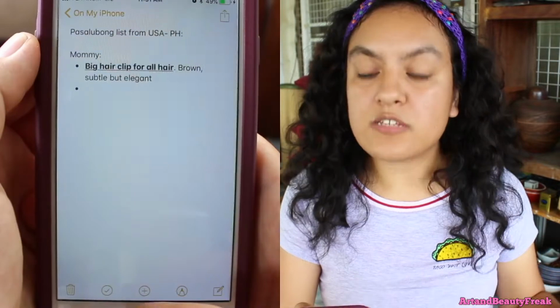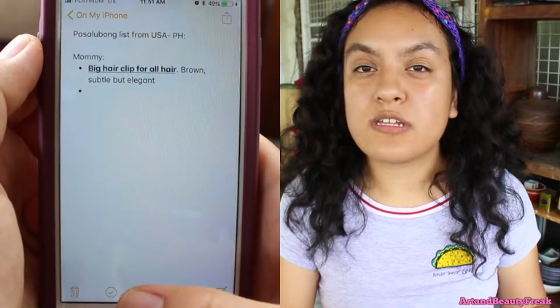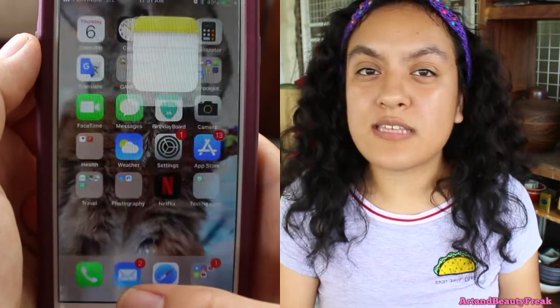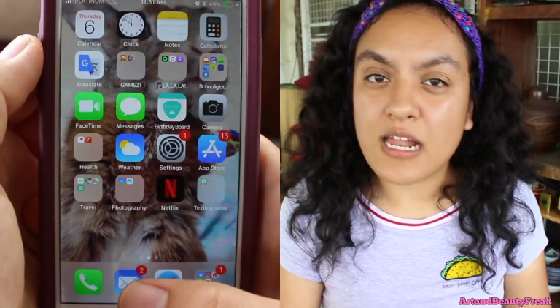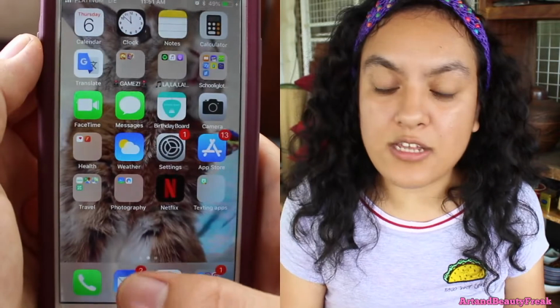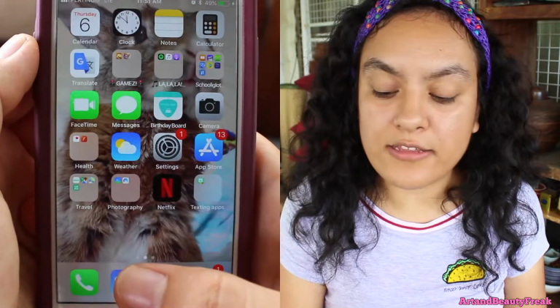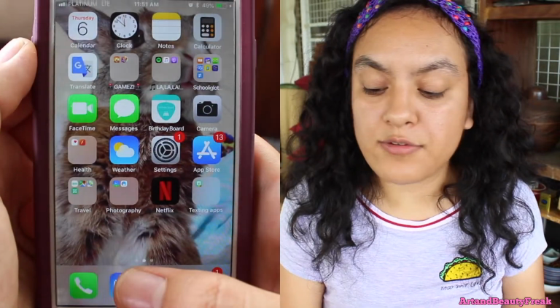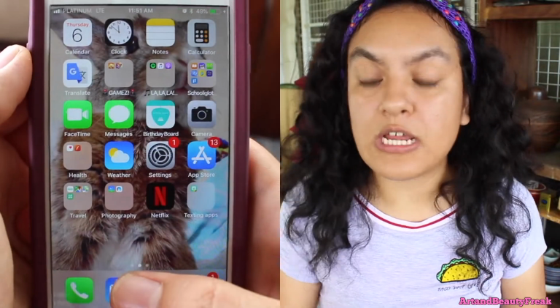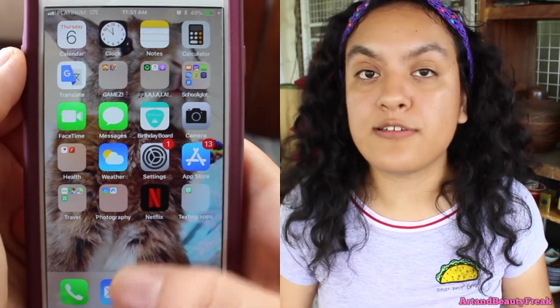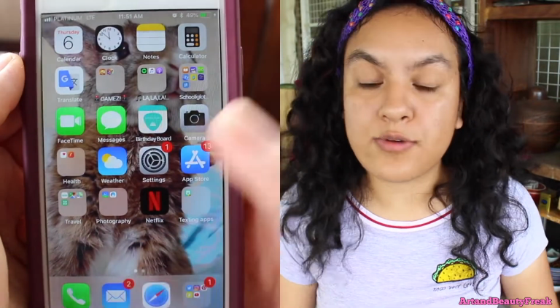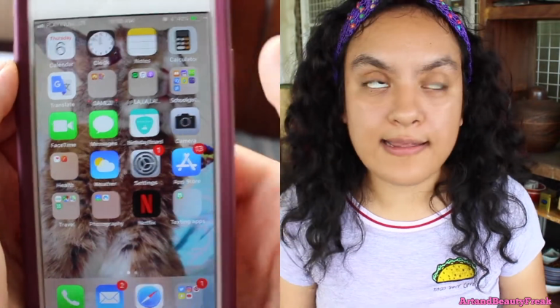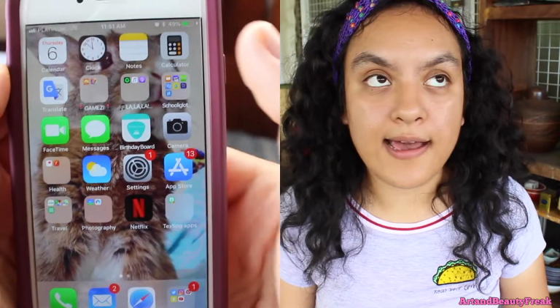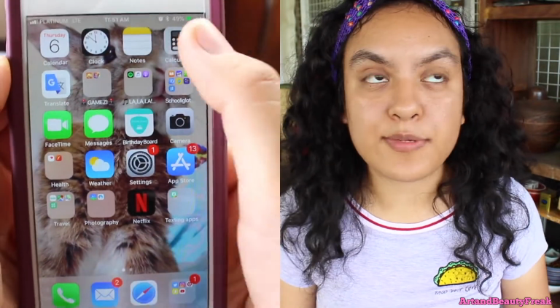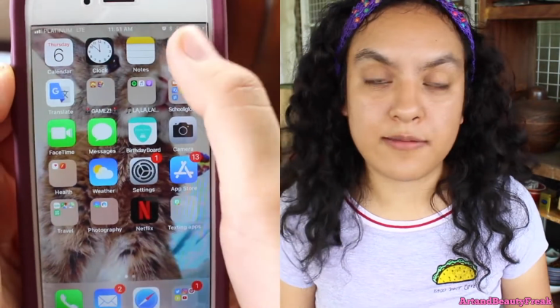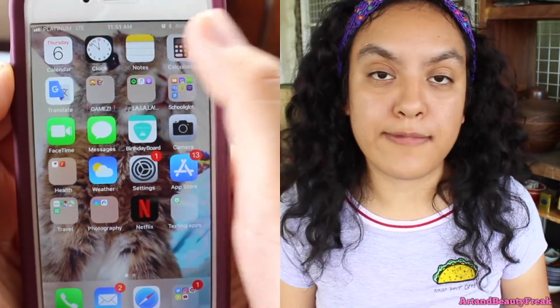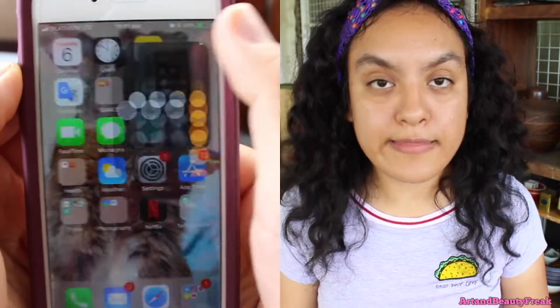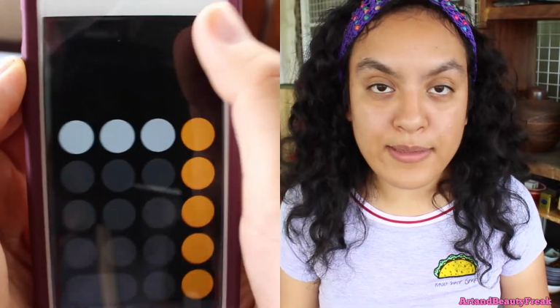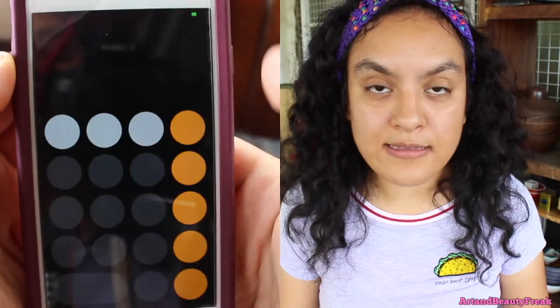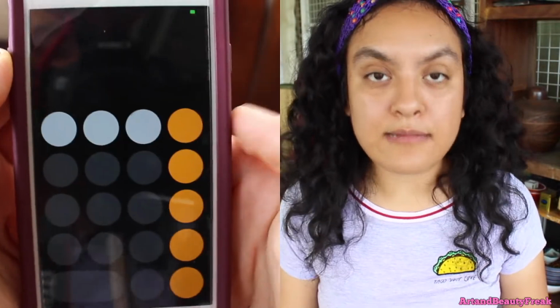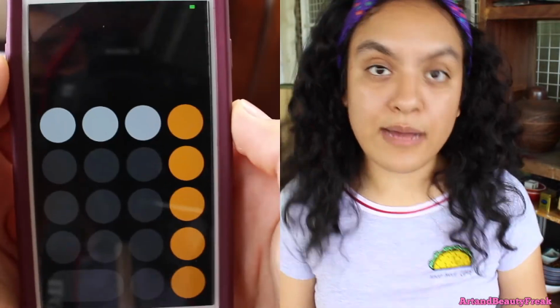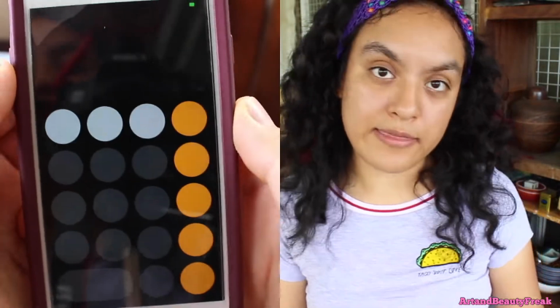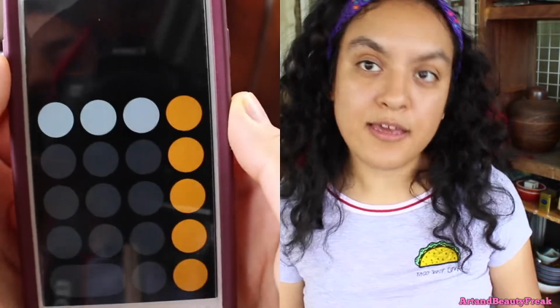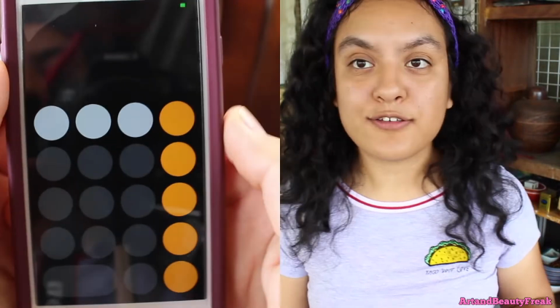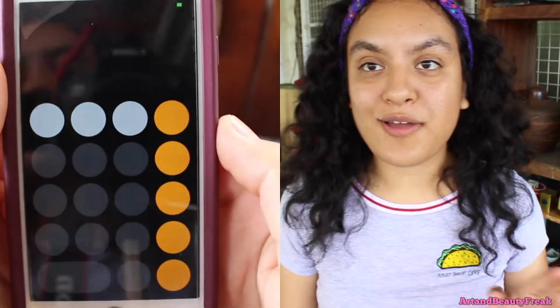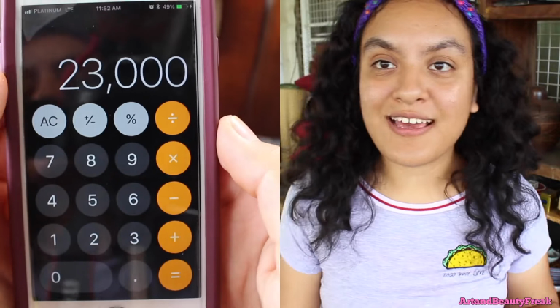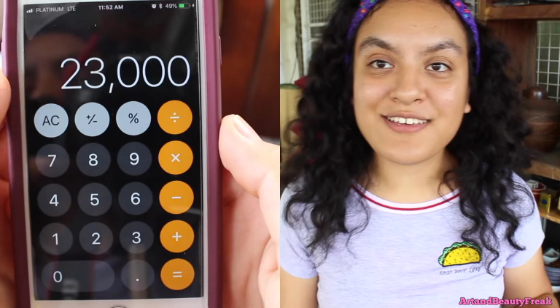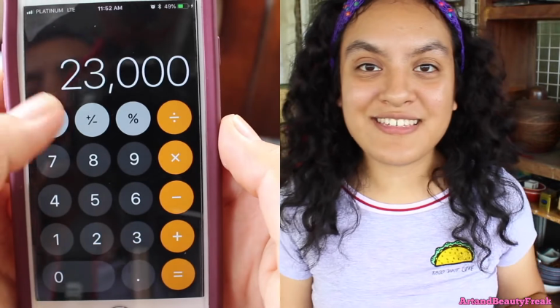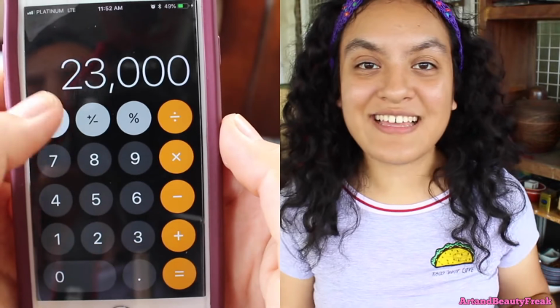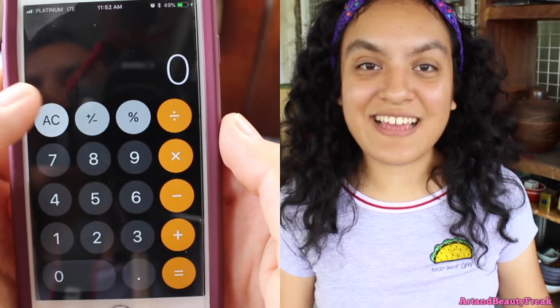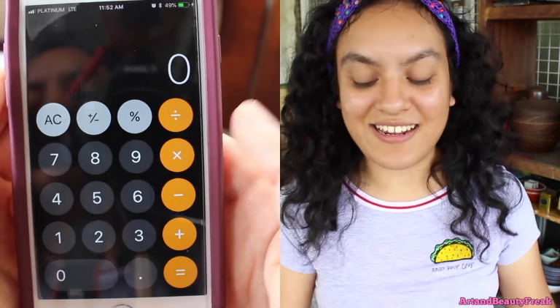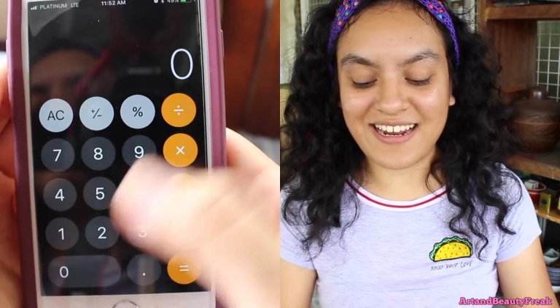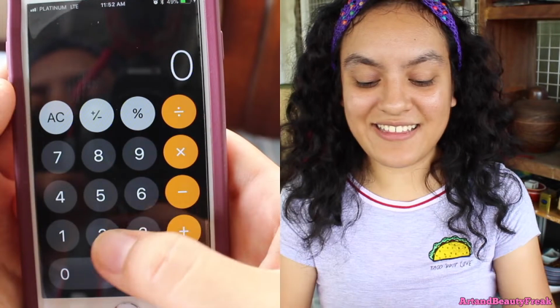Next to it is a calculator, which I use quite a lot because I'm not the best at math, so I like using the calculator.